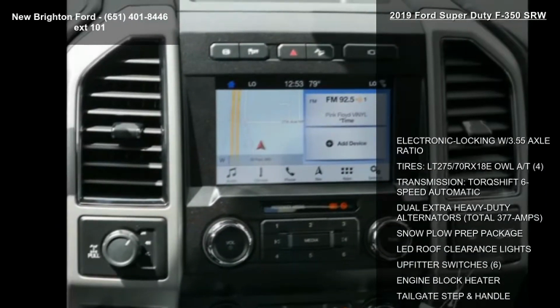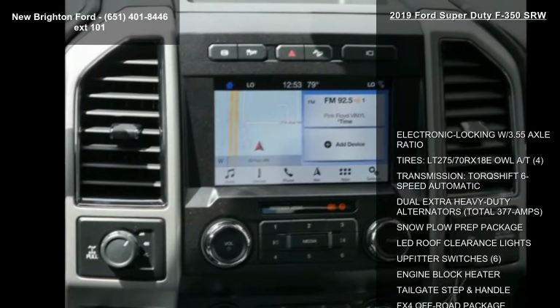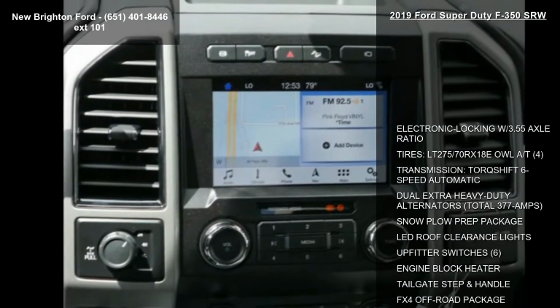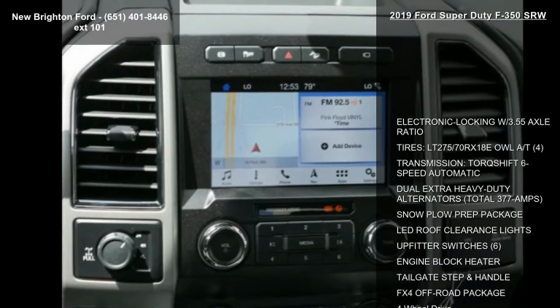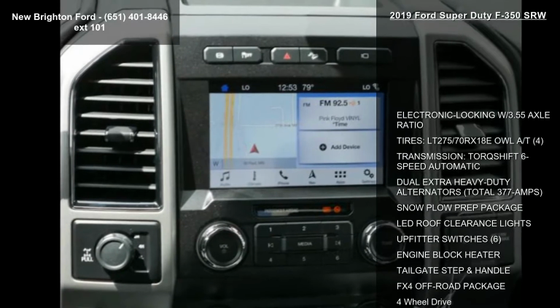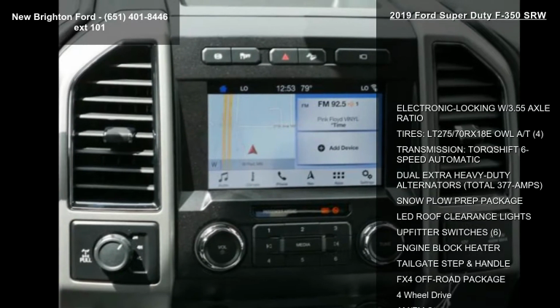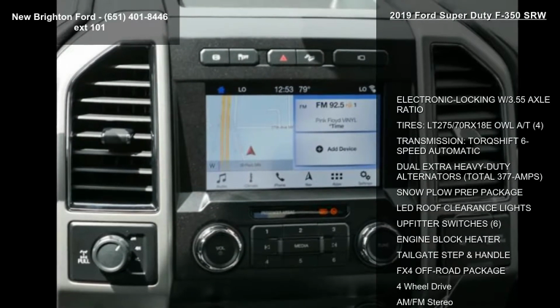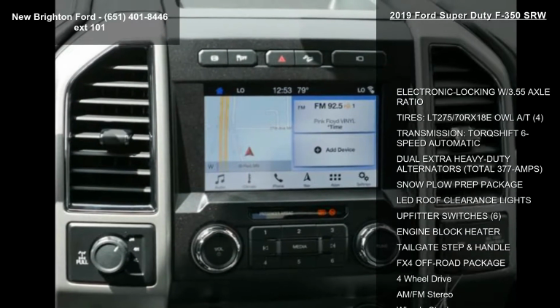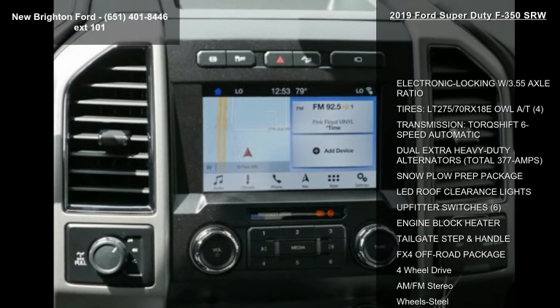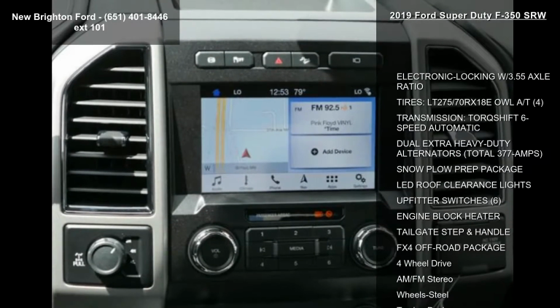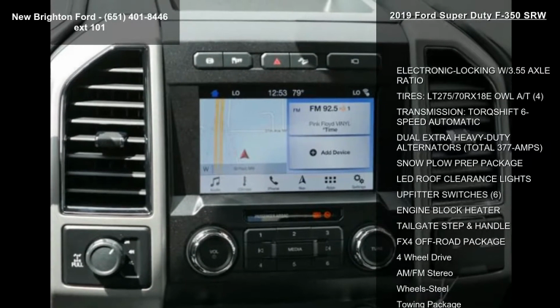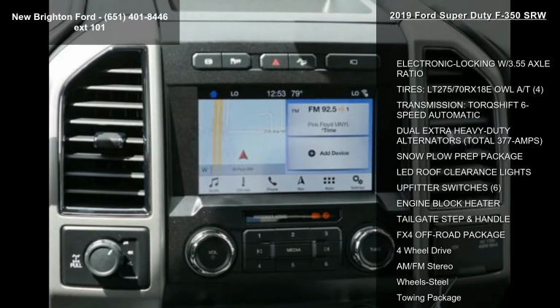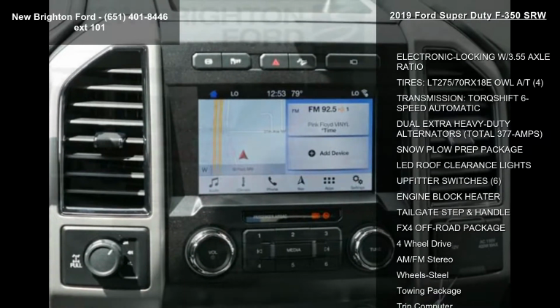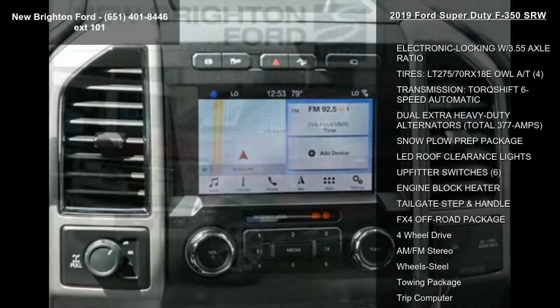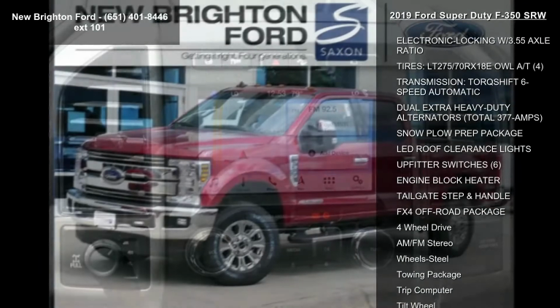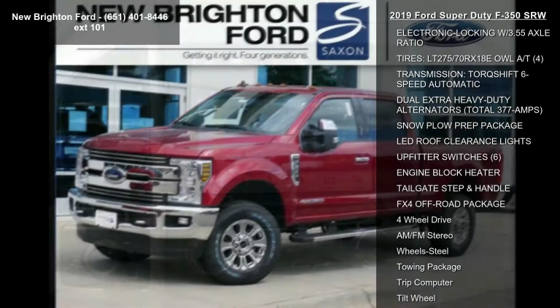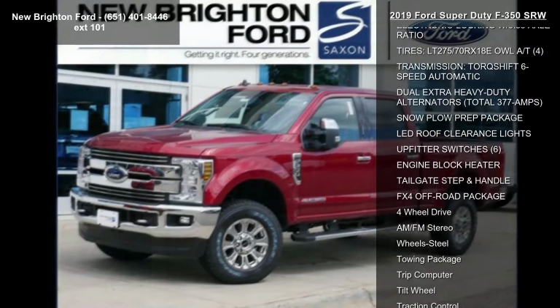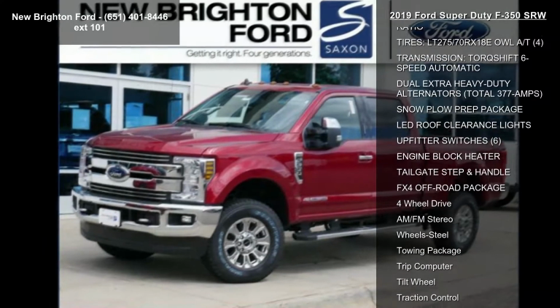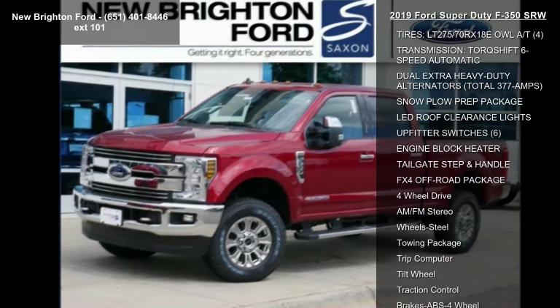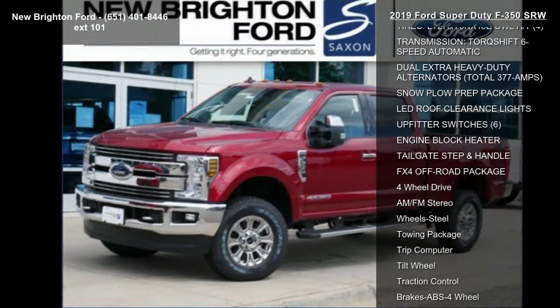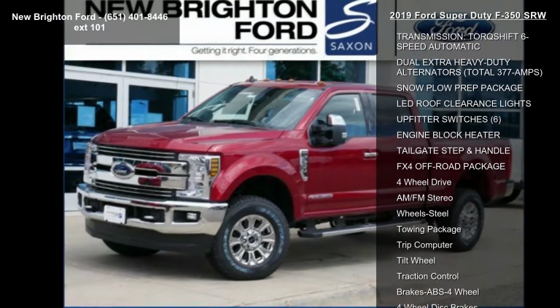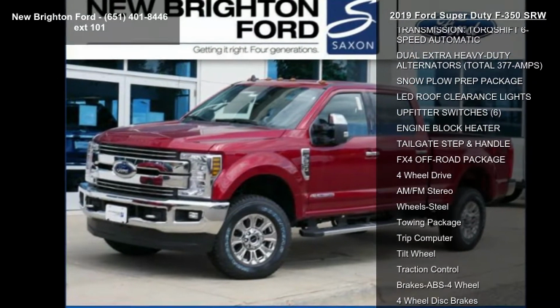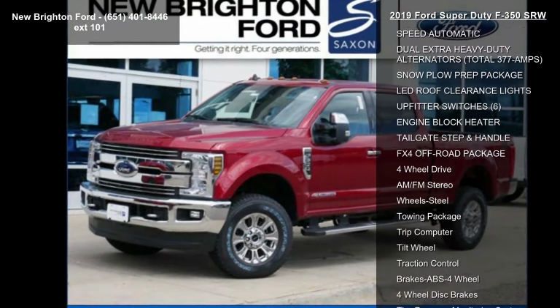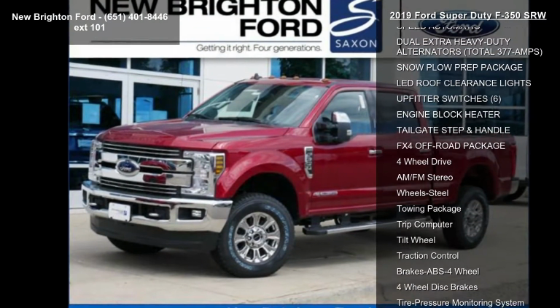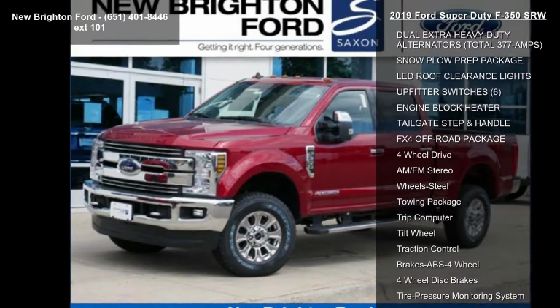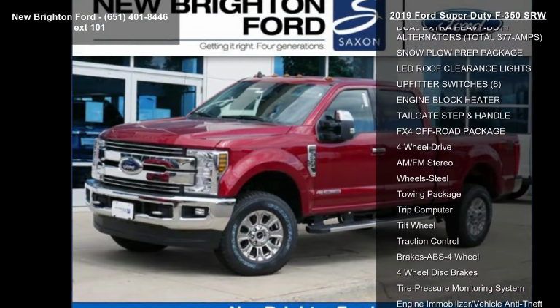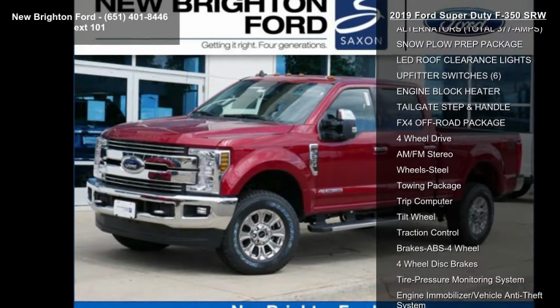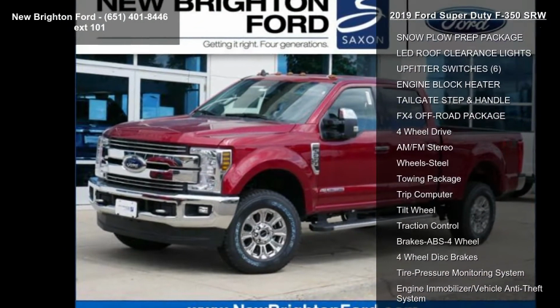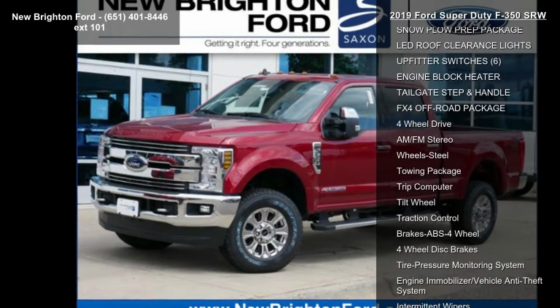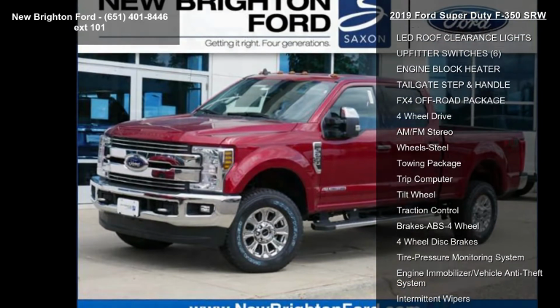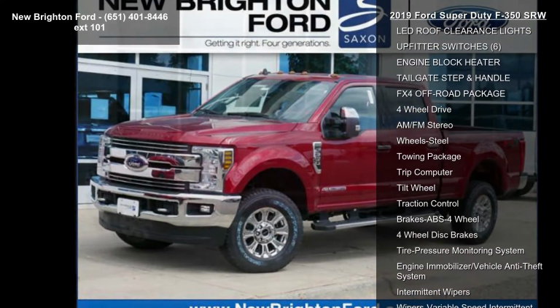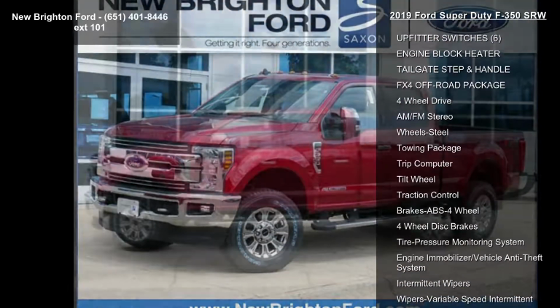Lead Roof Clearance Lights, 6 Upfitter Switches, Engine Block Heater, and Tailgate Step and Handle.